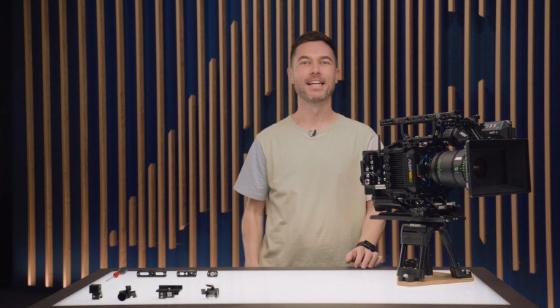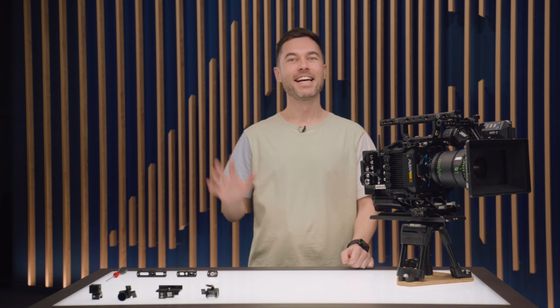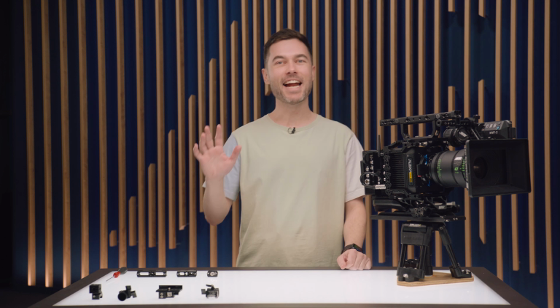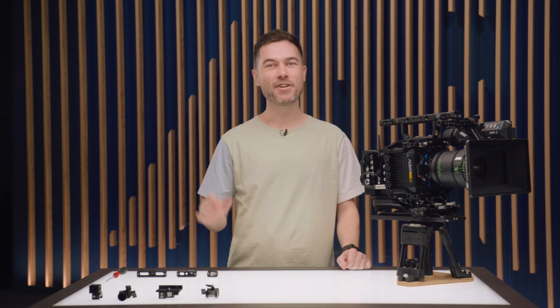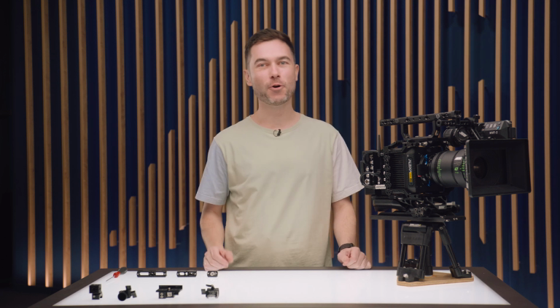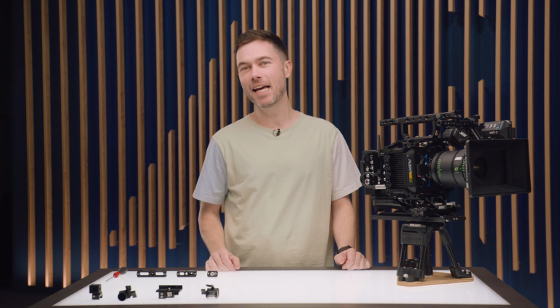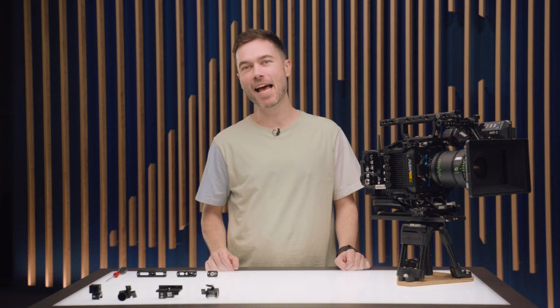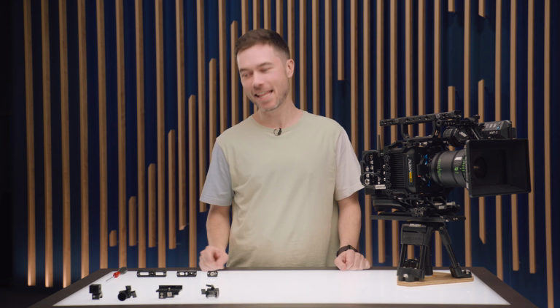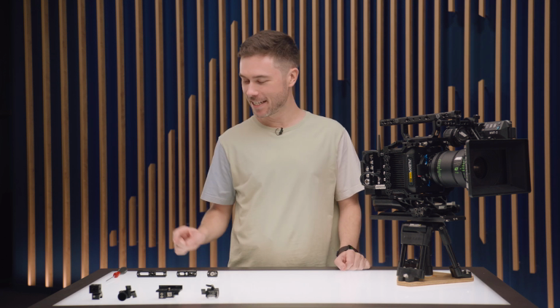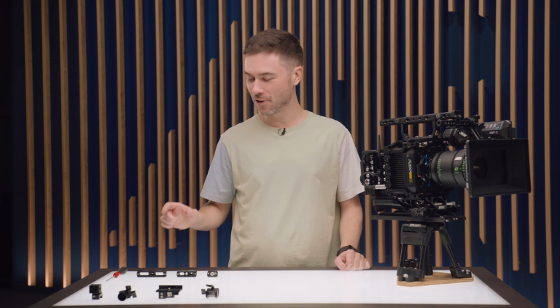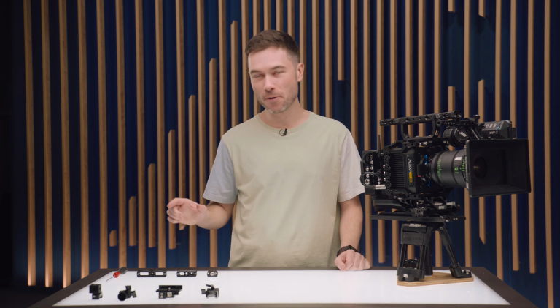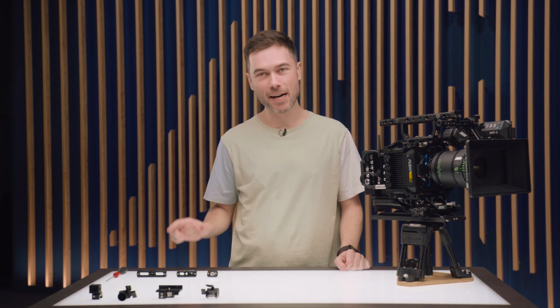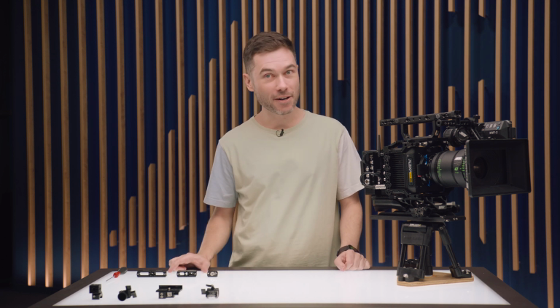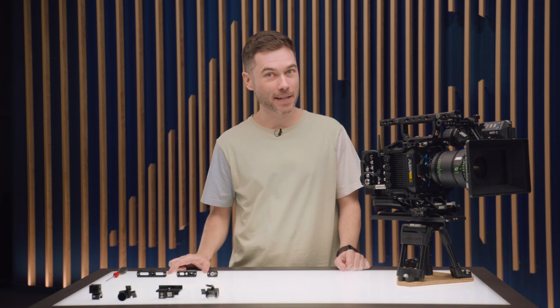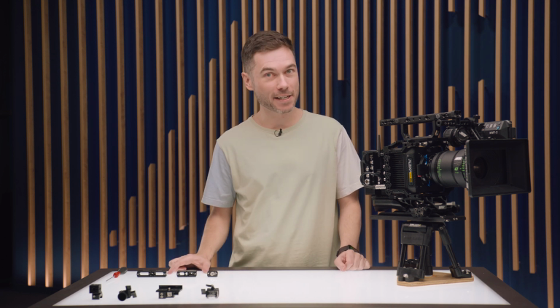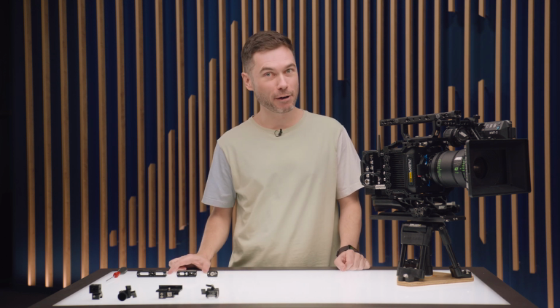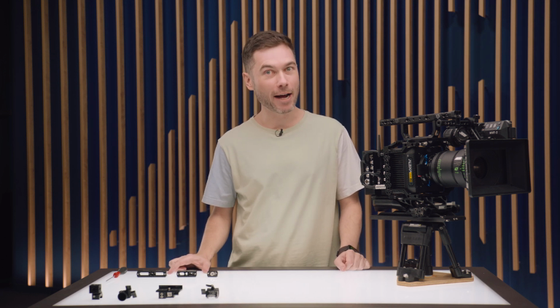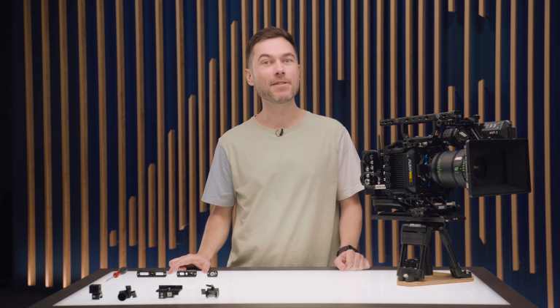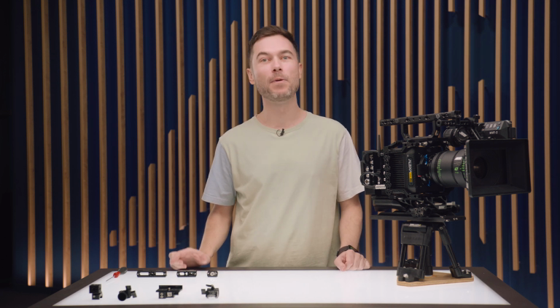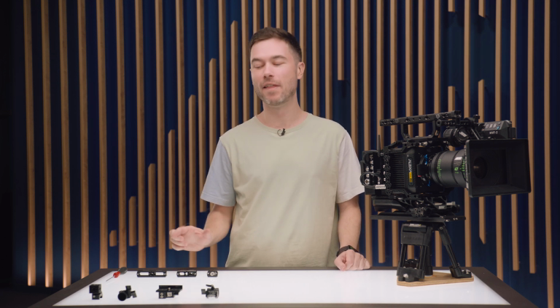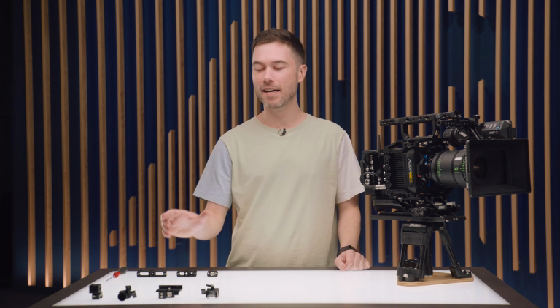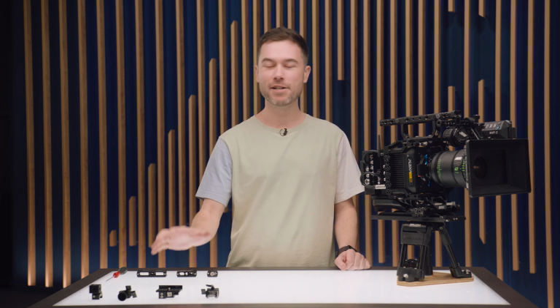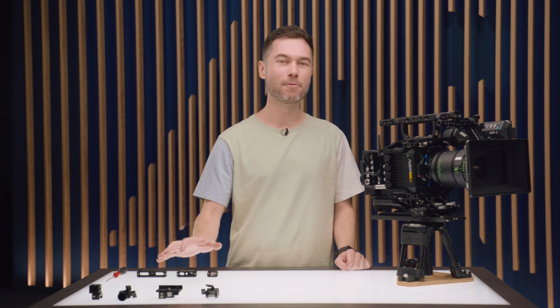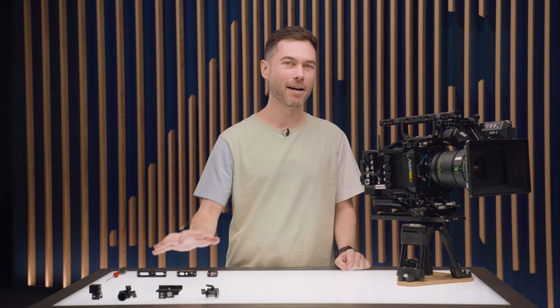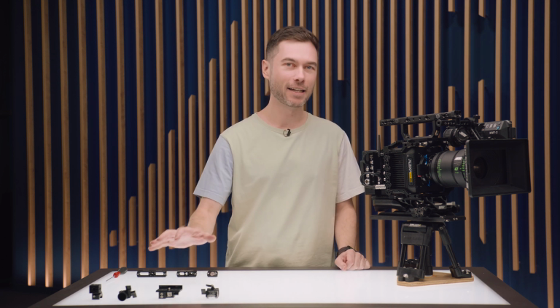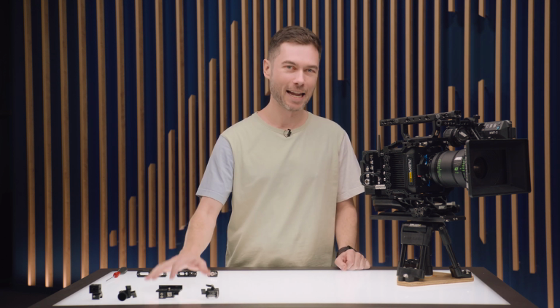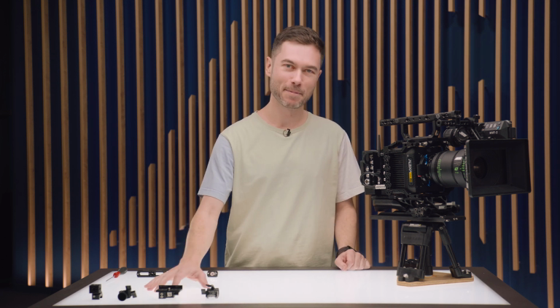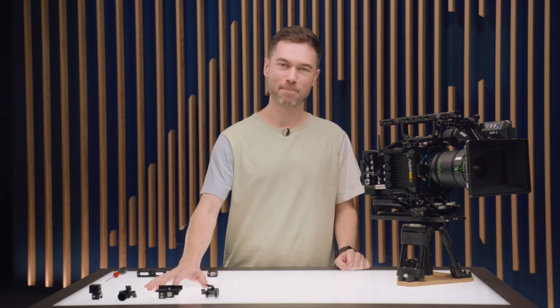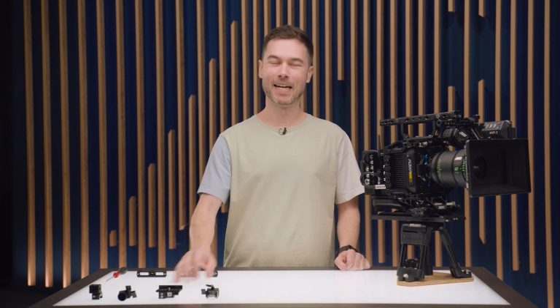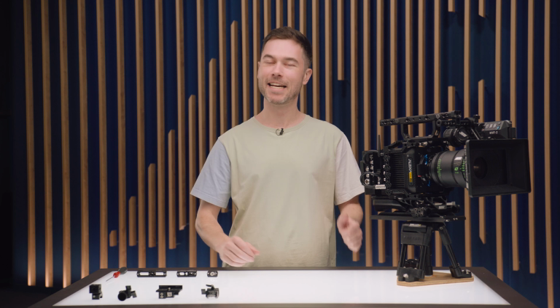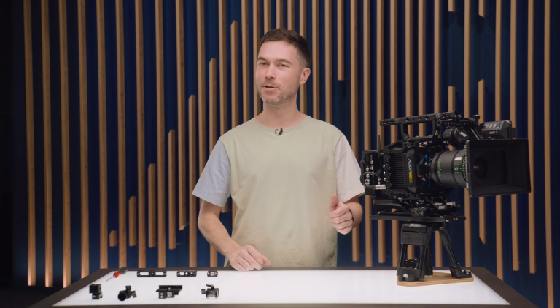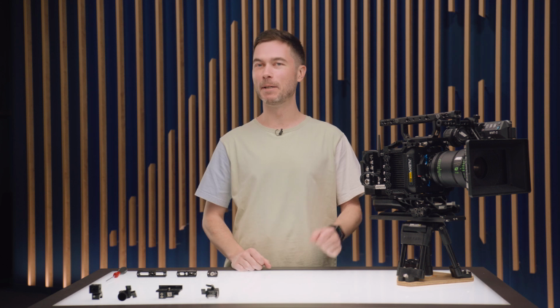G'day, Sean here and these are the new NATO Accessory Rails with their NATO Rail Clamps. Let's get into it.